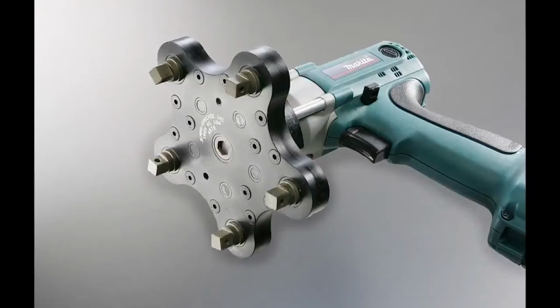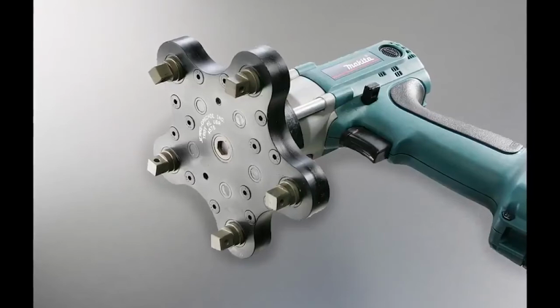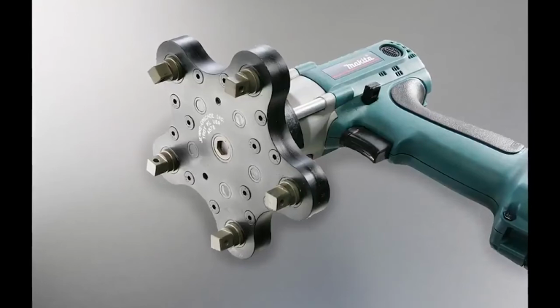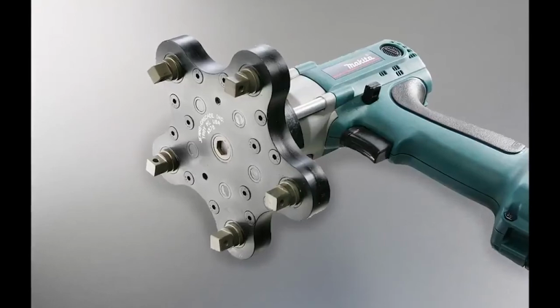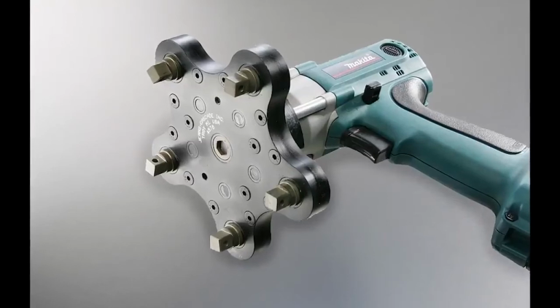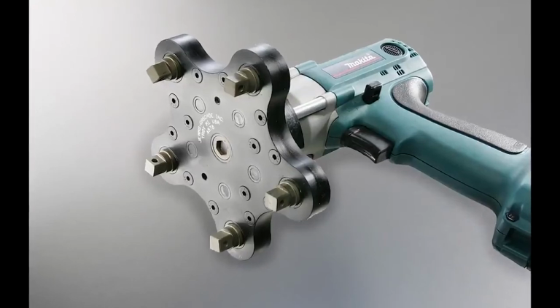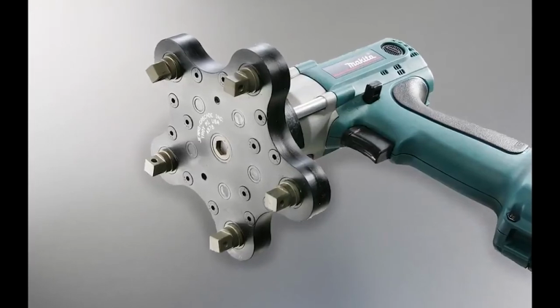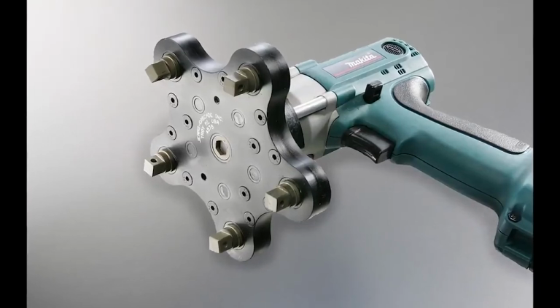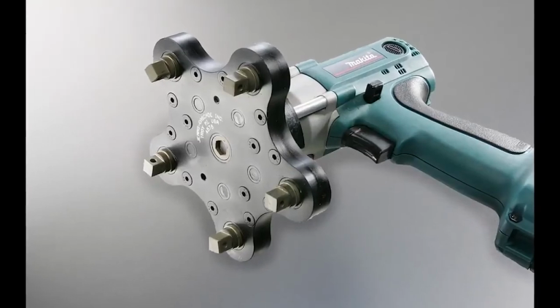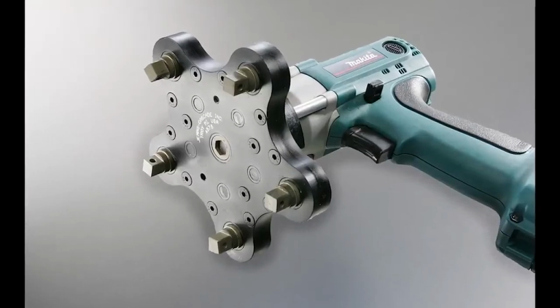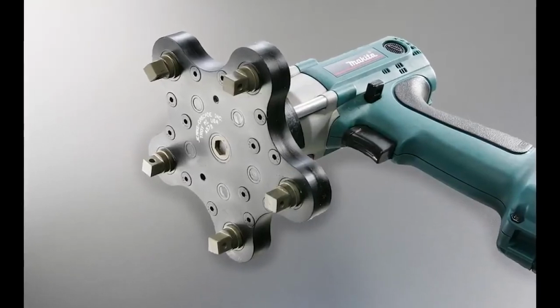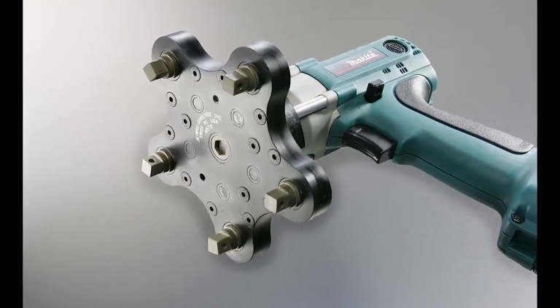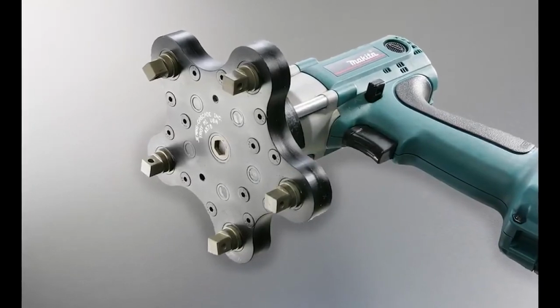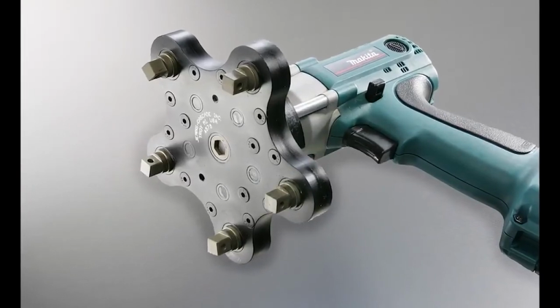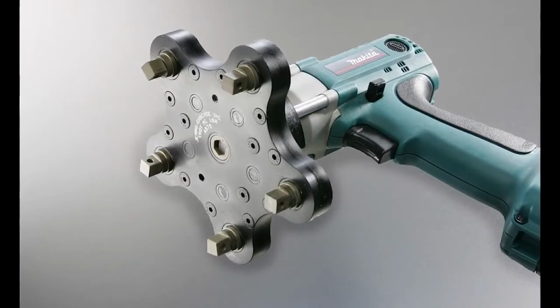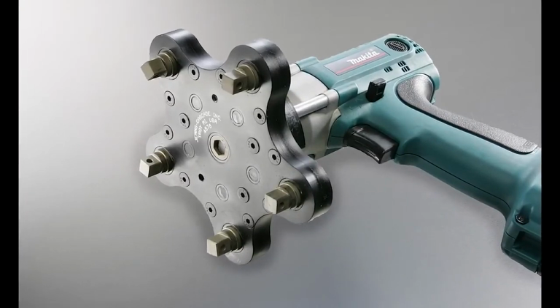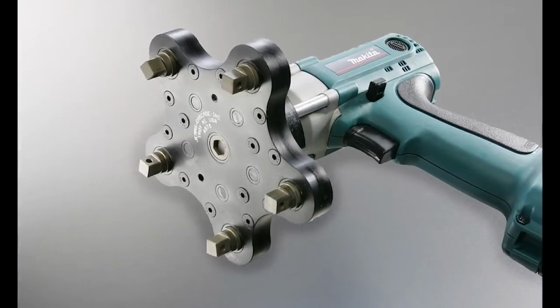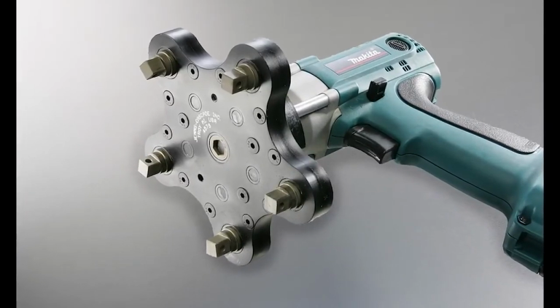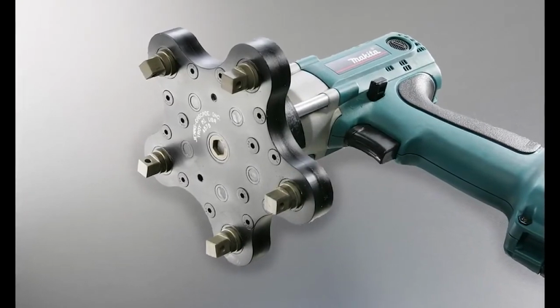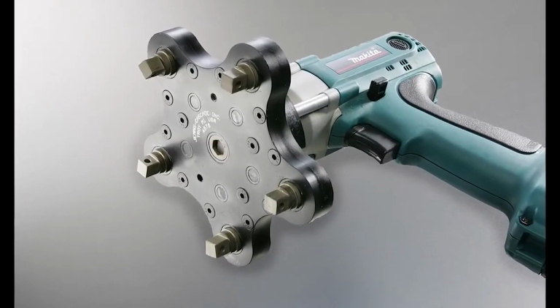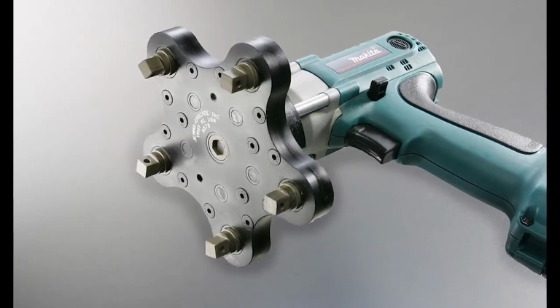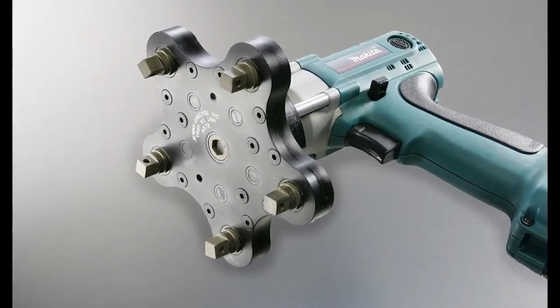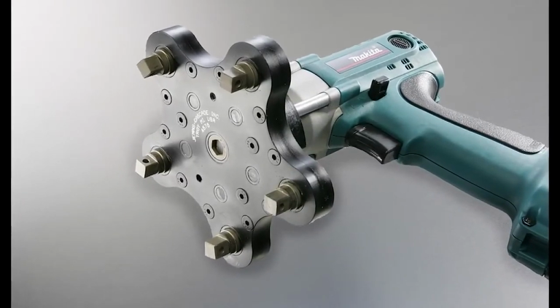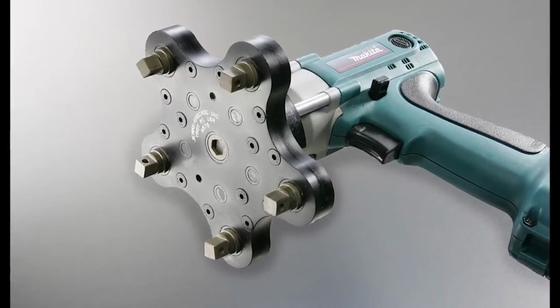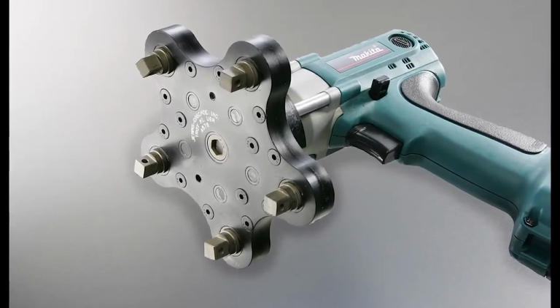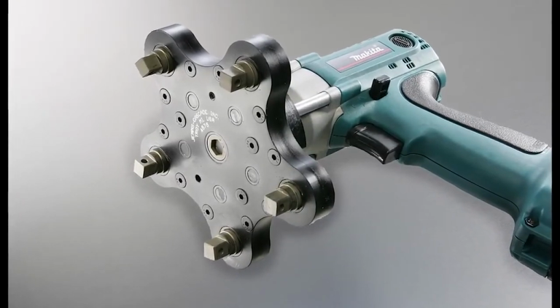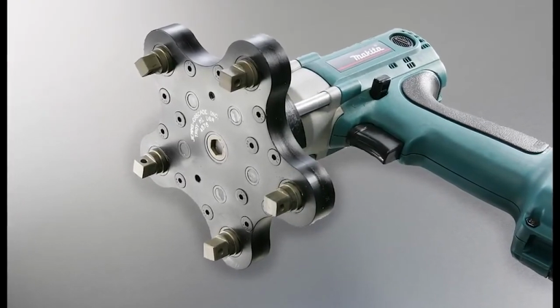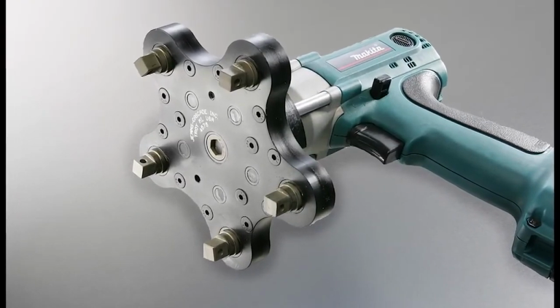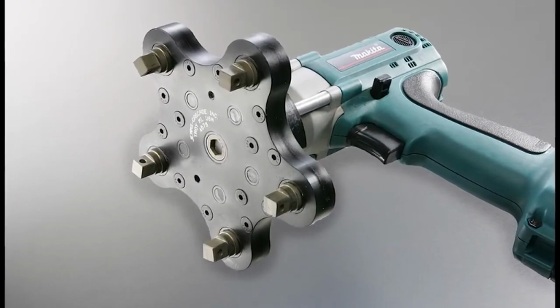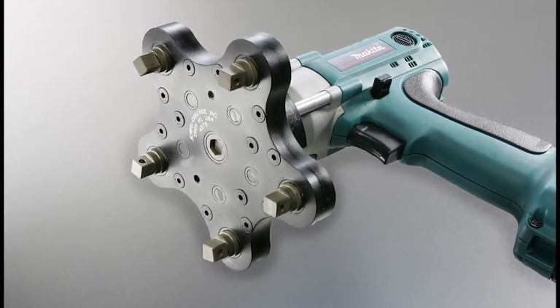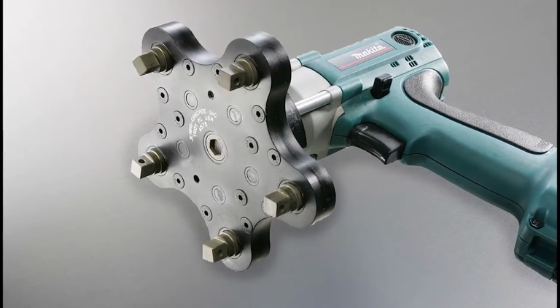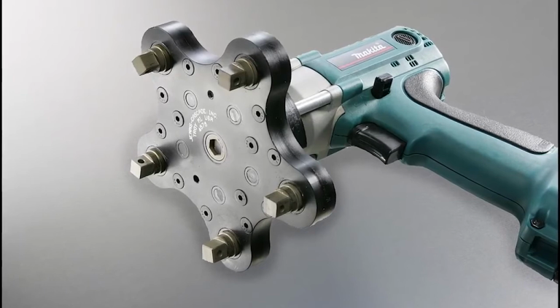Check out the Multi-Spindle Attachment 5 from Michigan Company, GEMS Nutrunner Attachments.